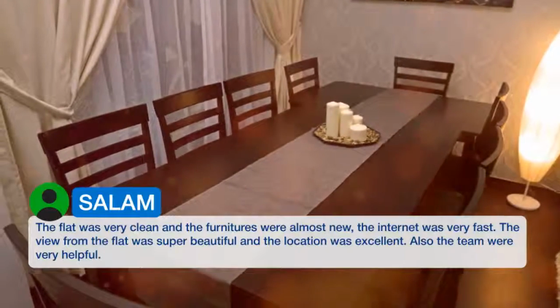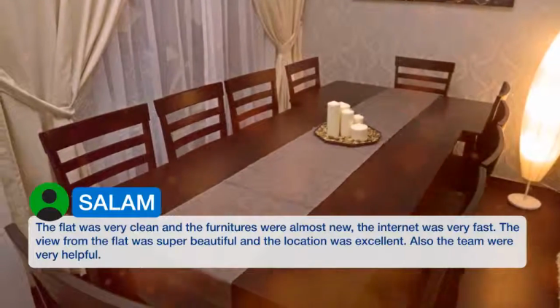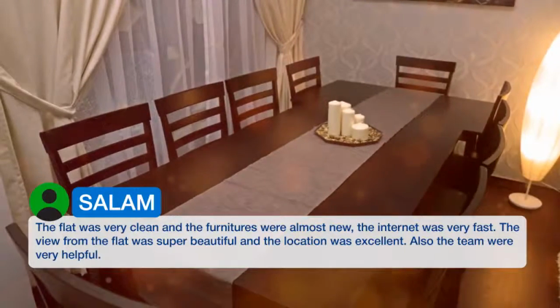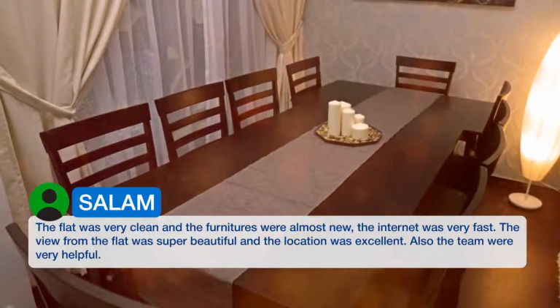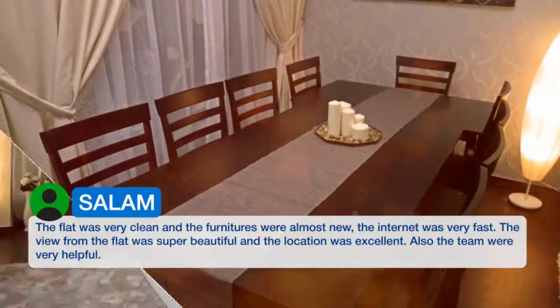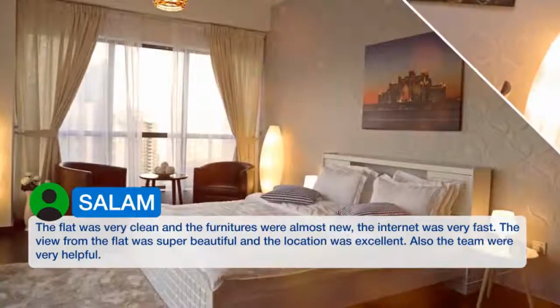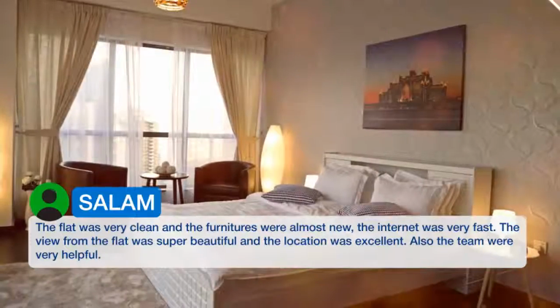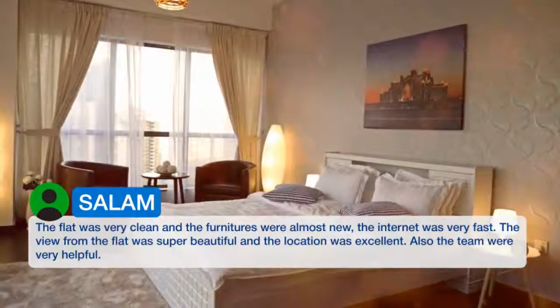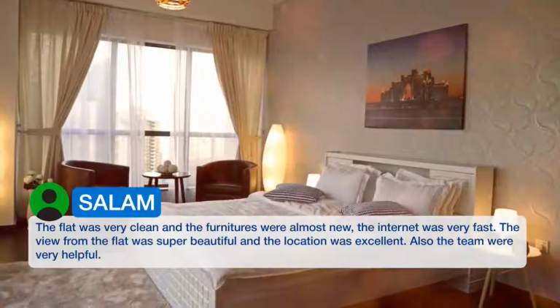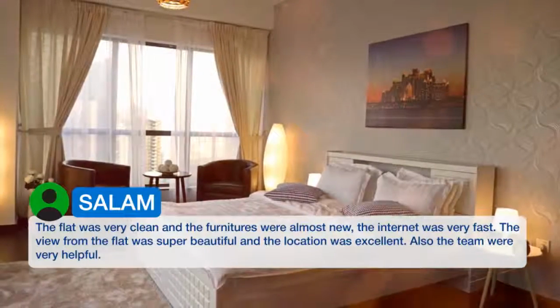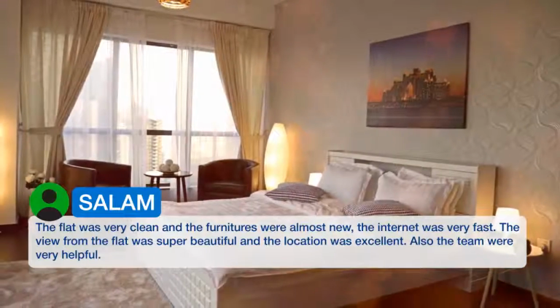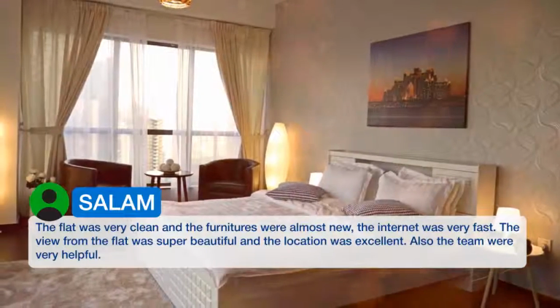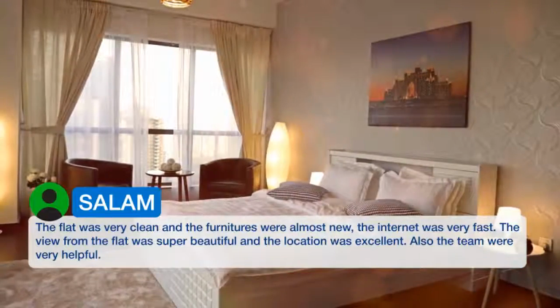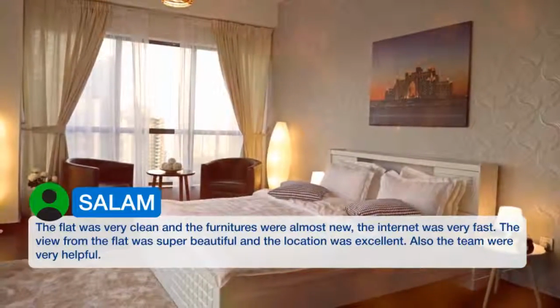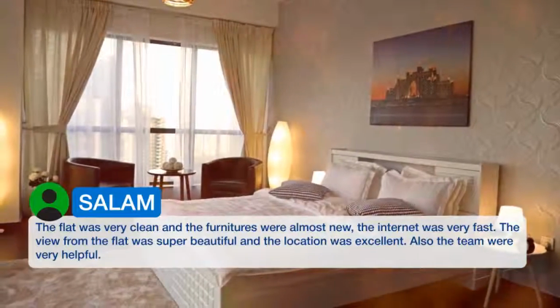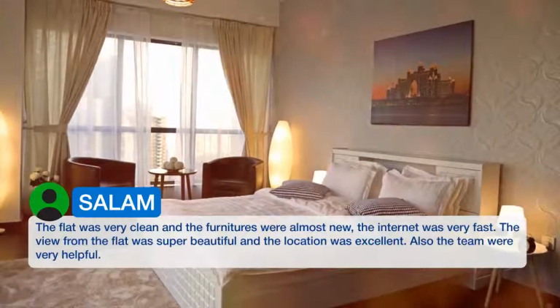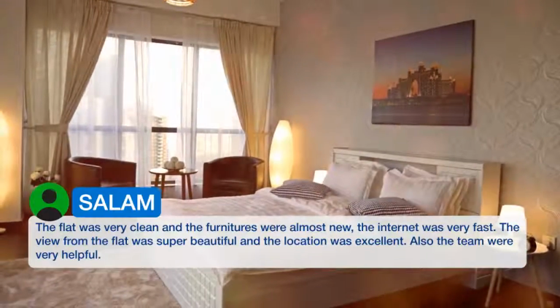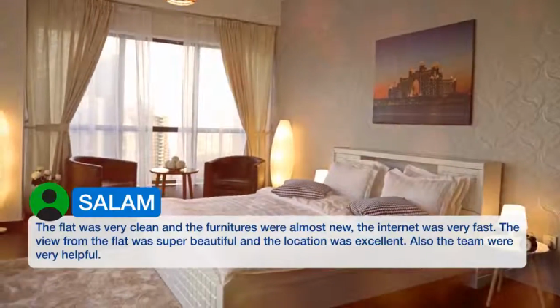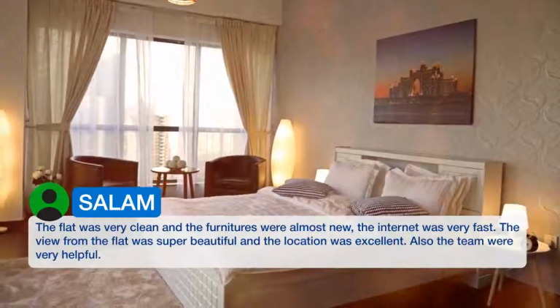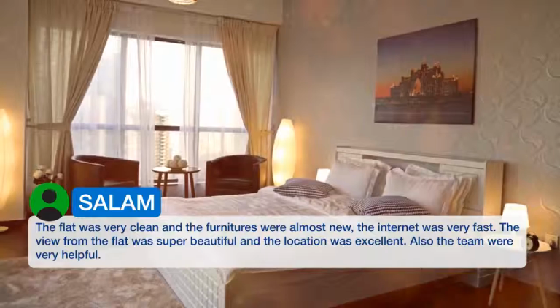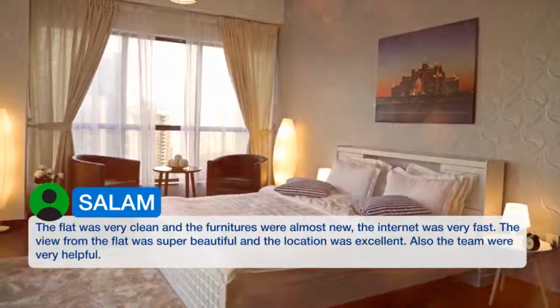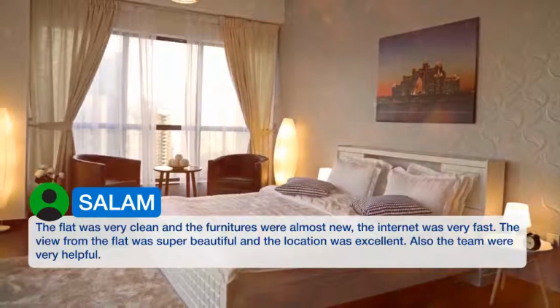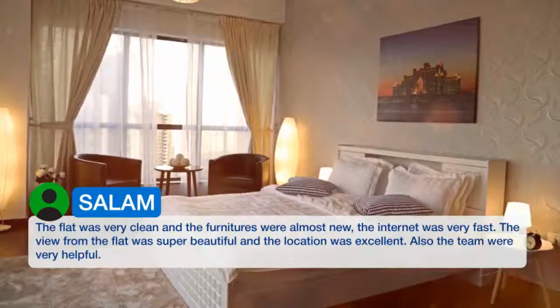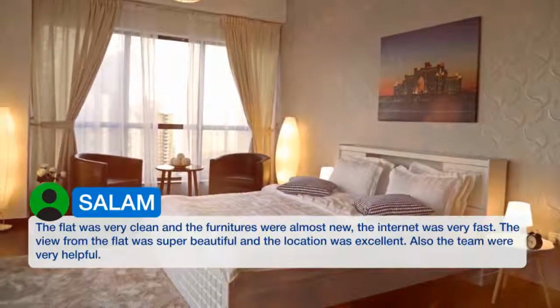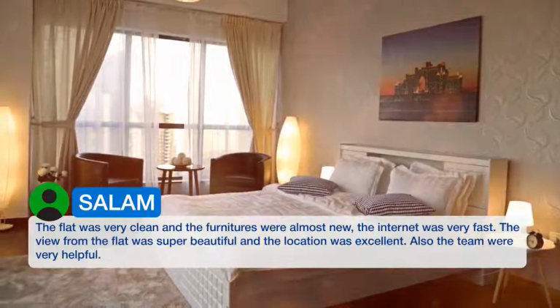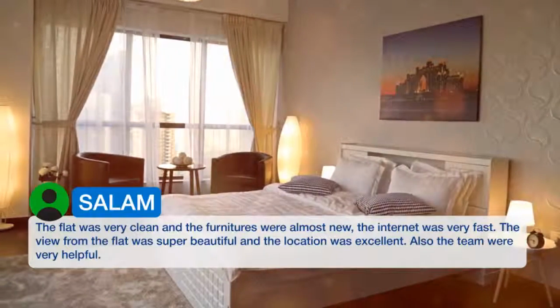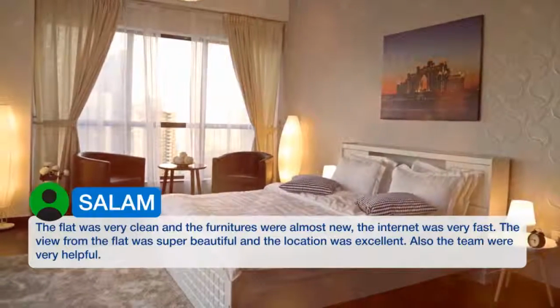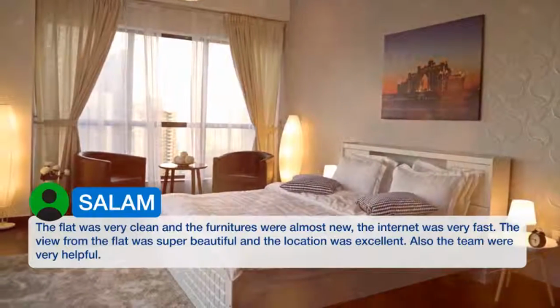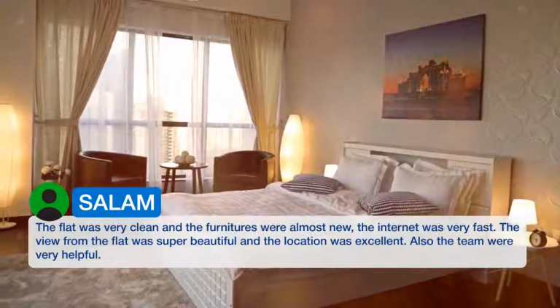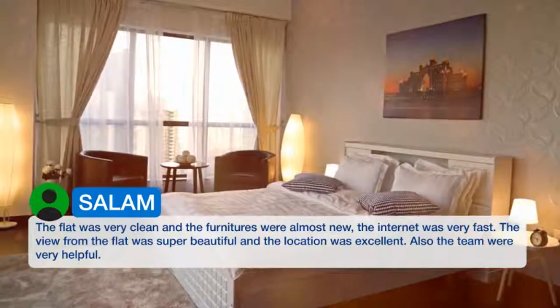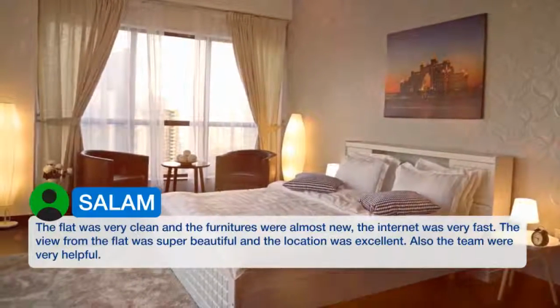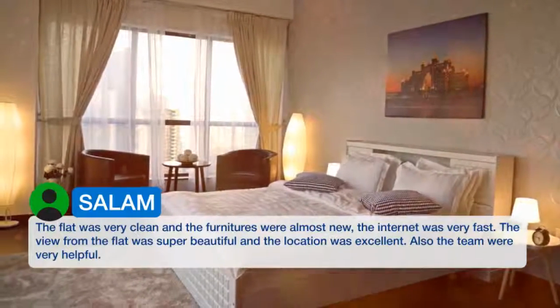The view from the flat was super beautiful and the location was excellent. Also the team were very helpful.